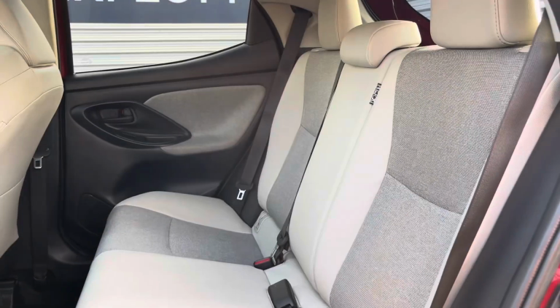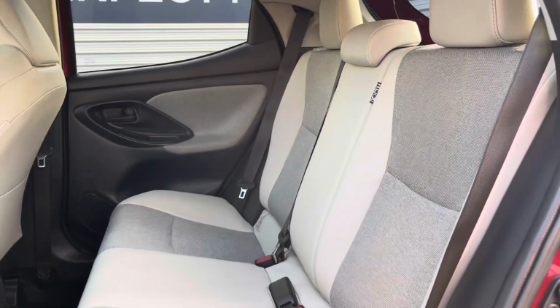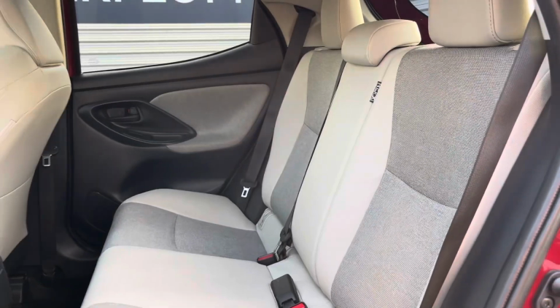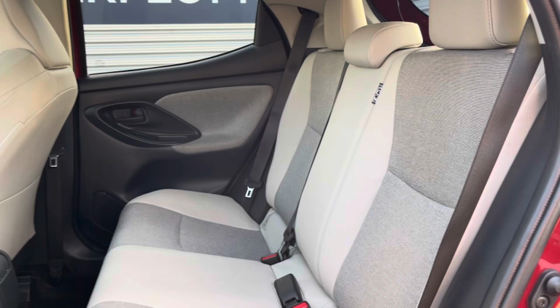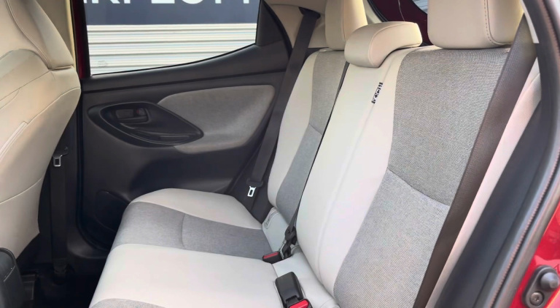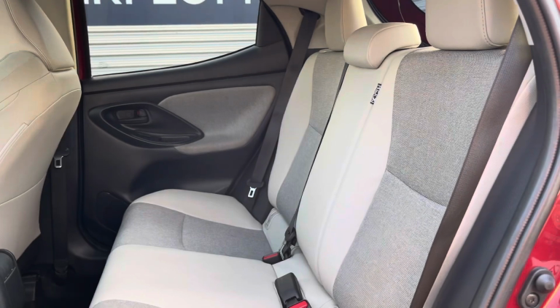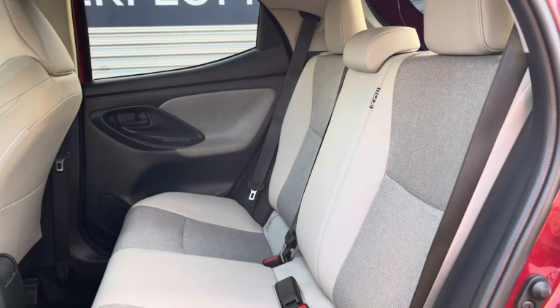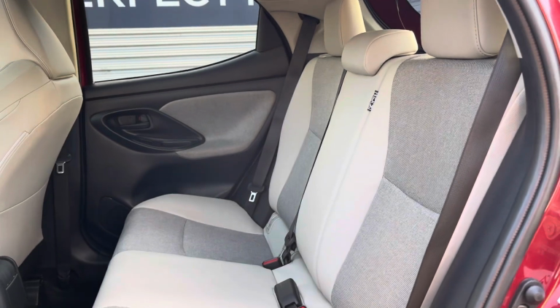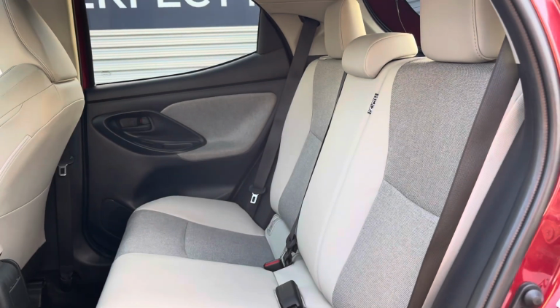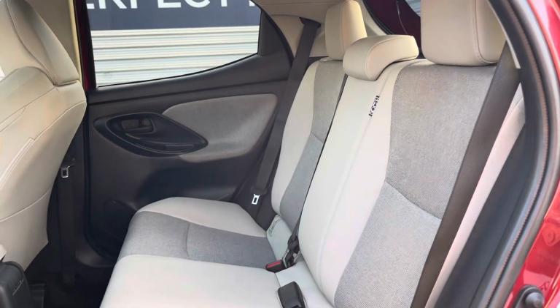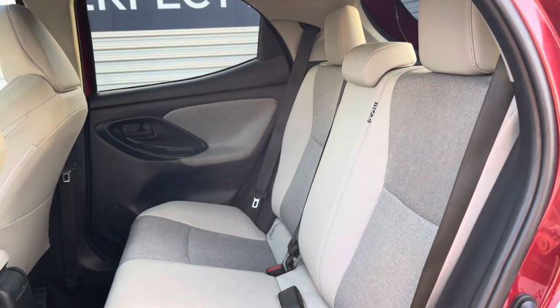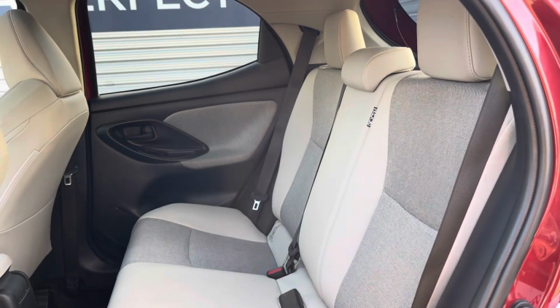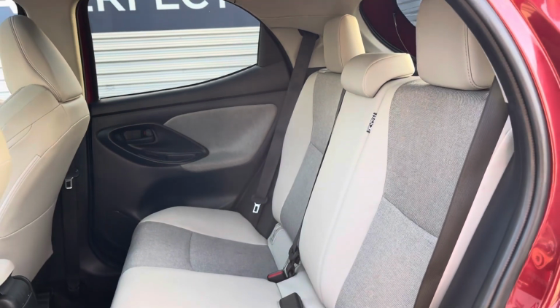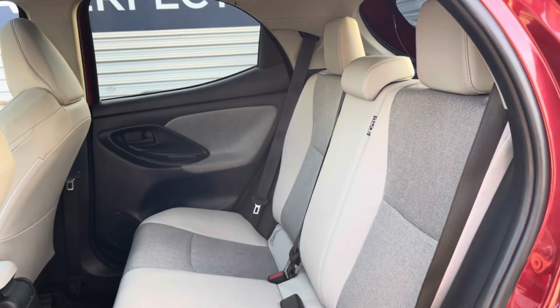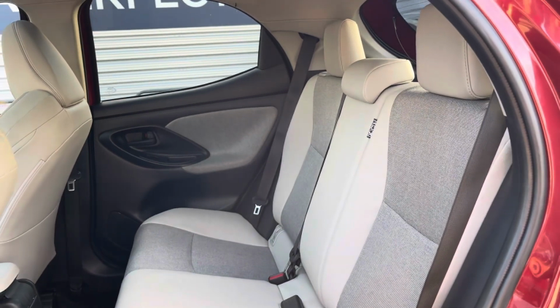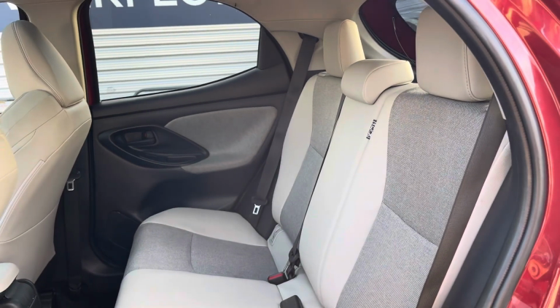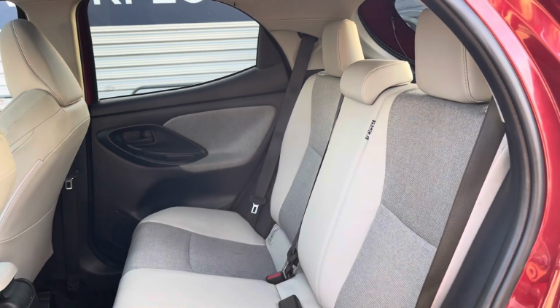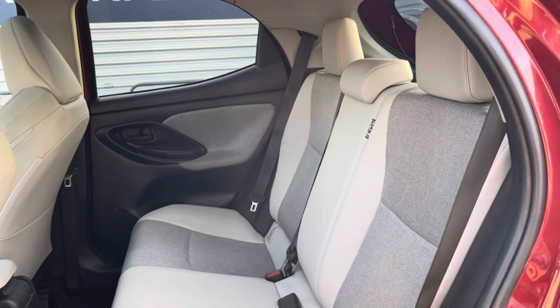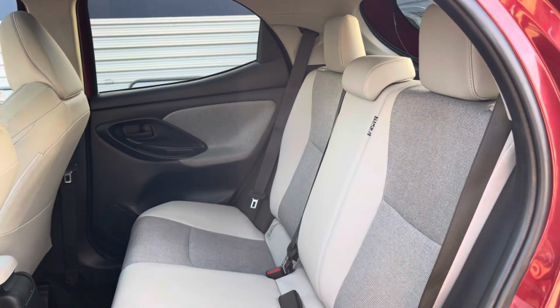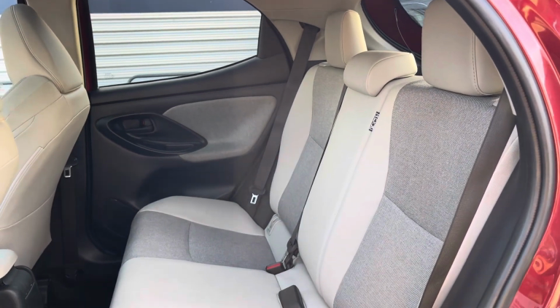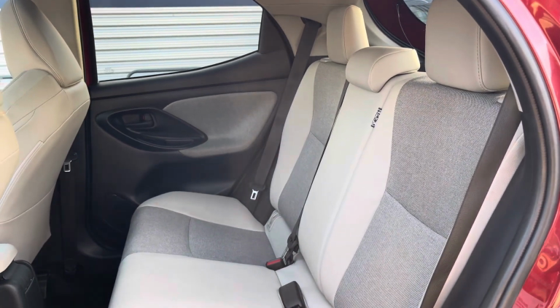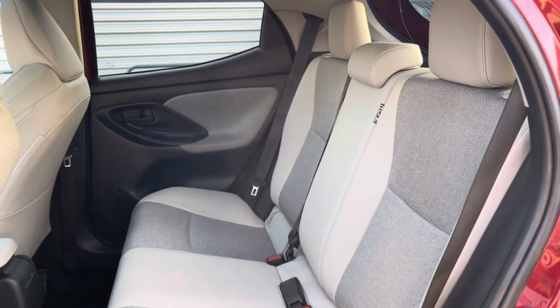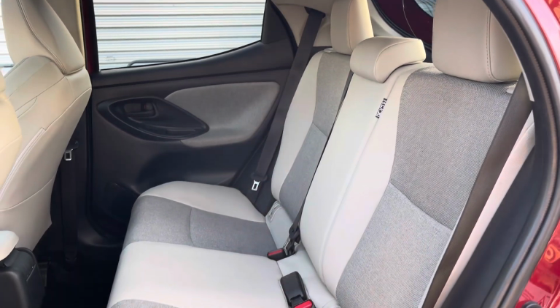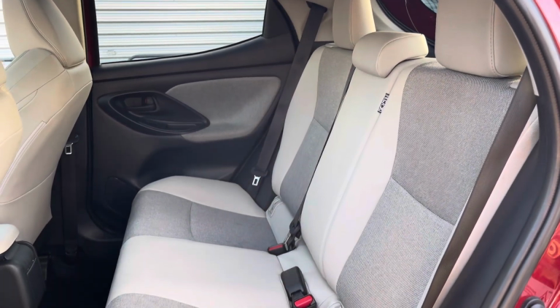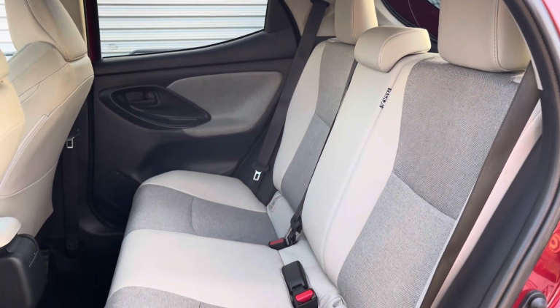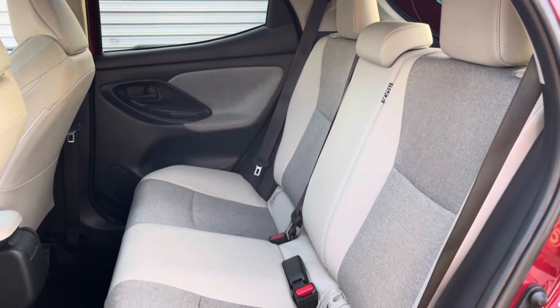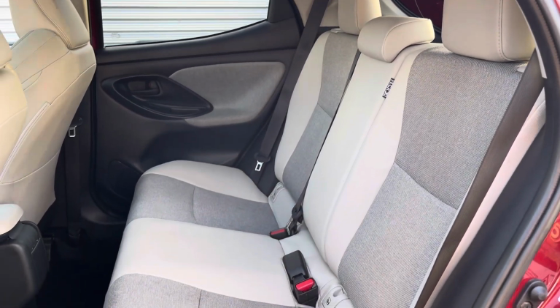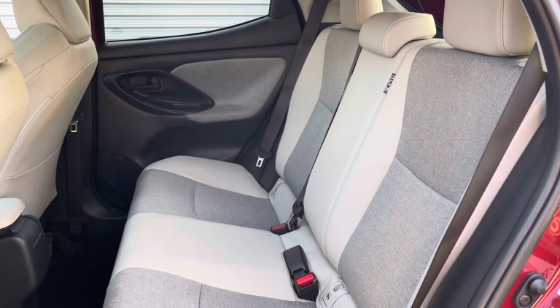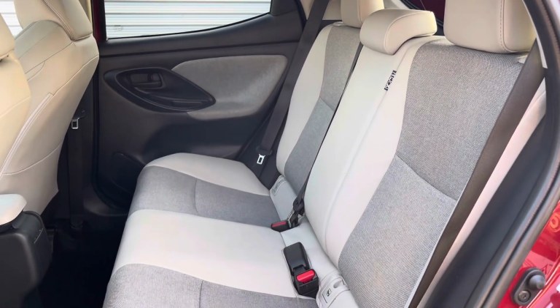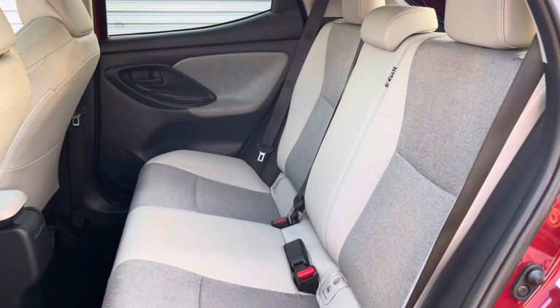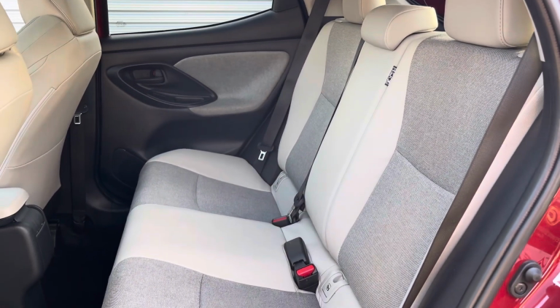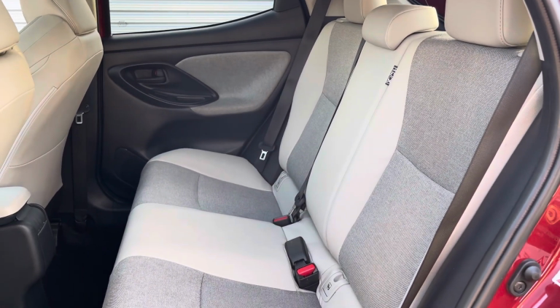In the back, passengers are provided with half leather seats with headrests as well as ISOFIX for convenience.